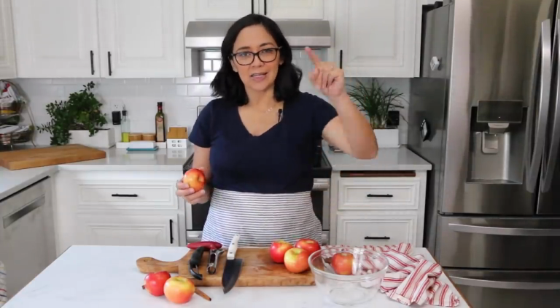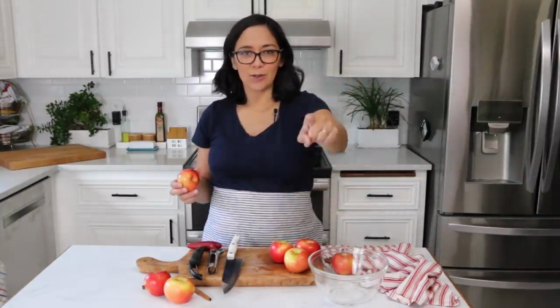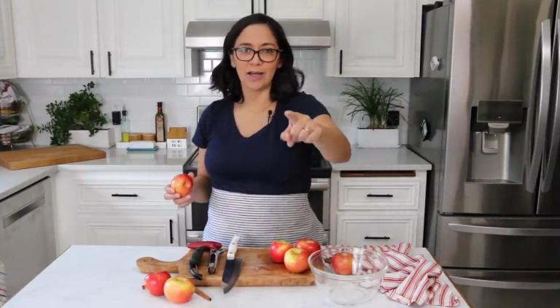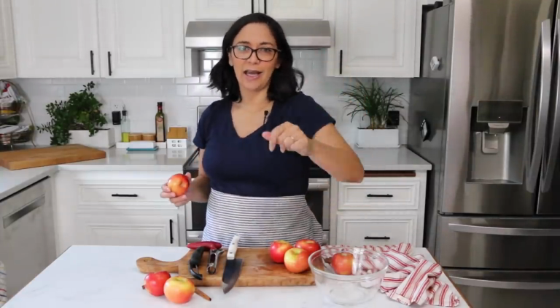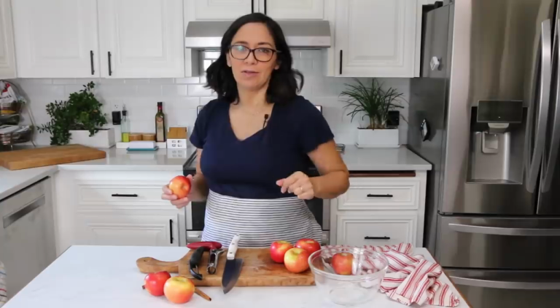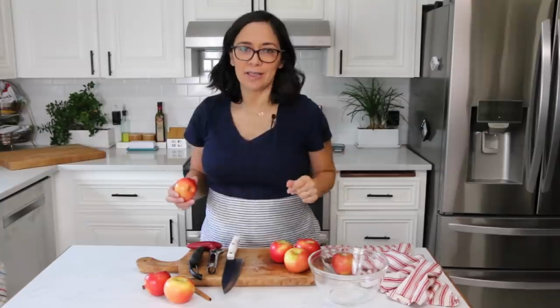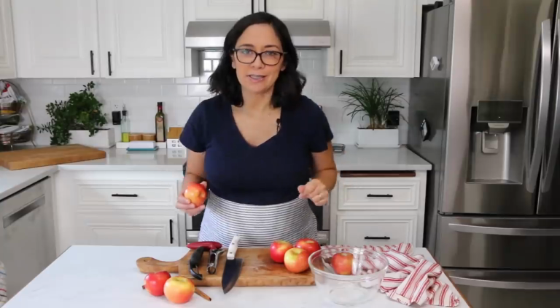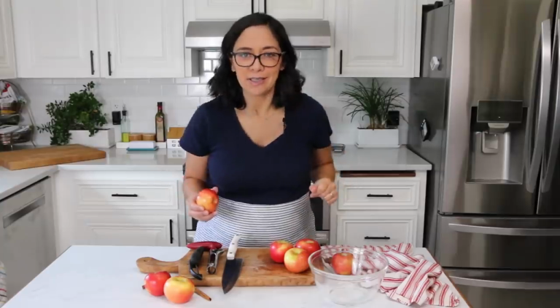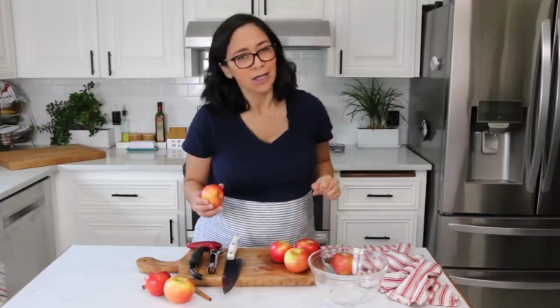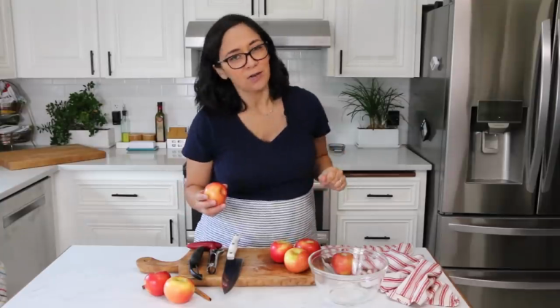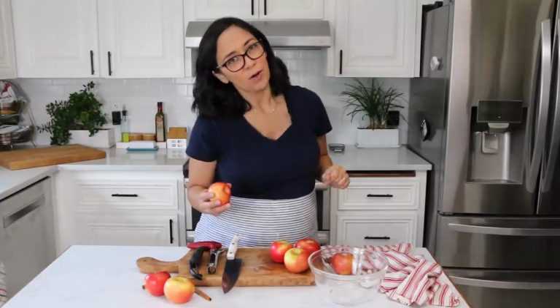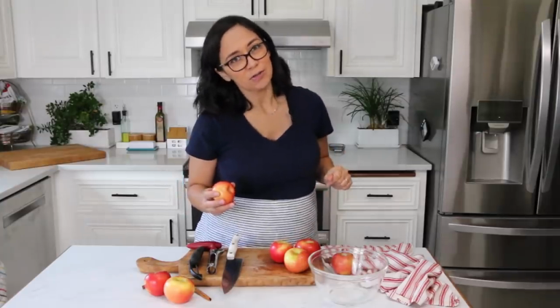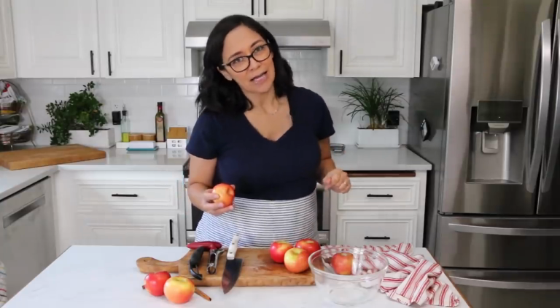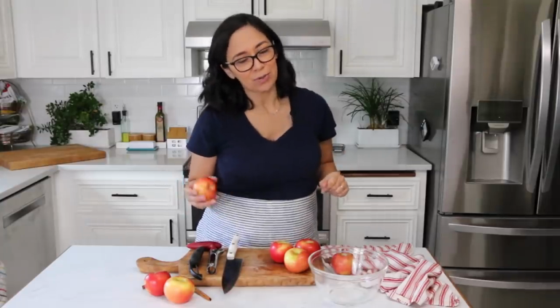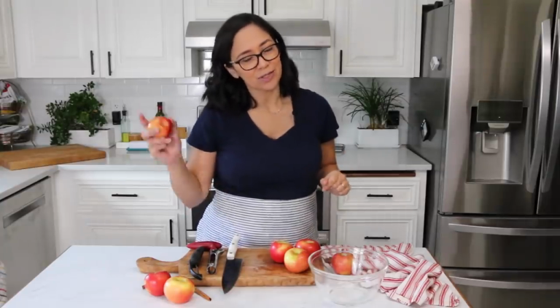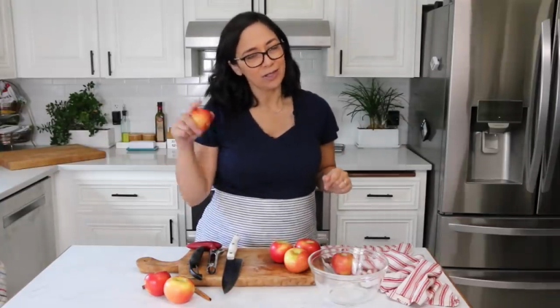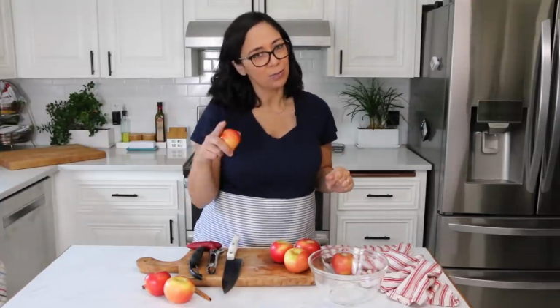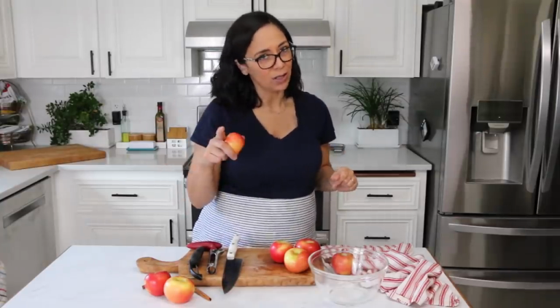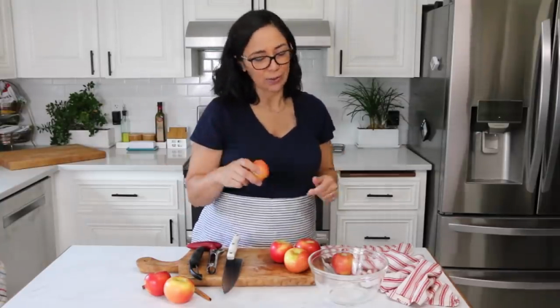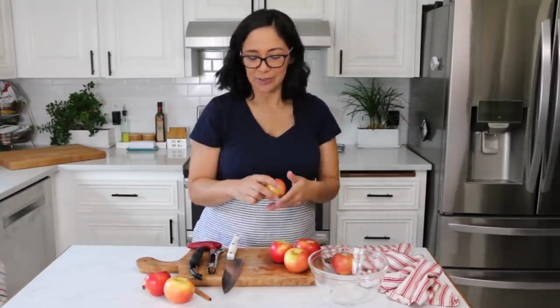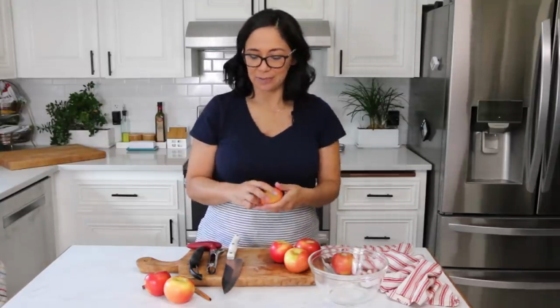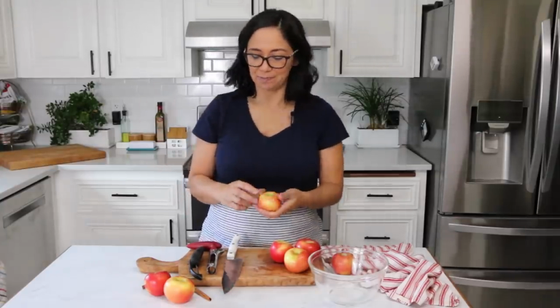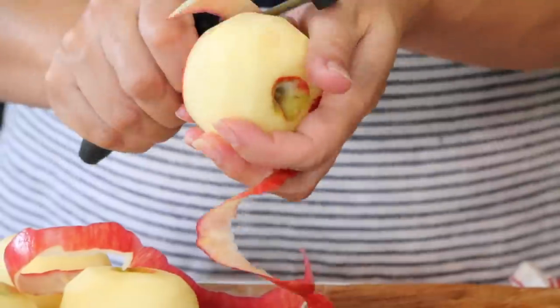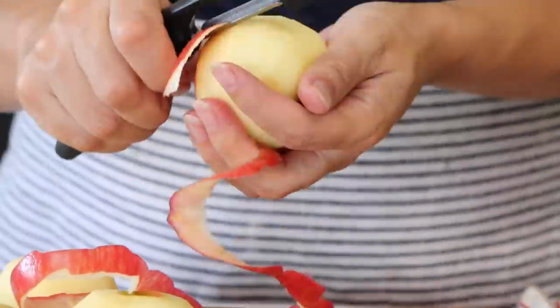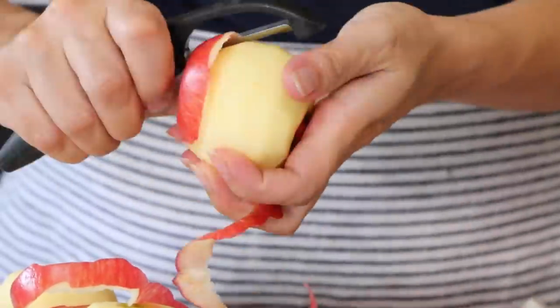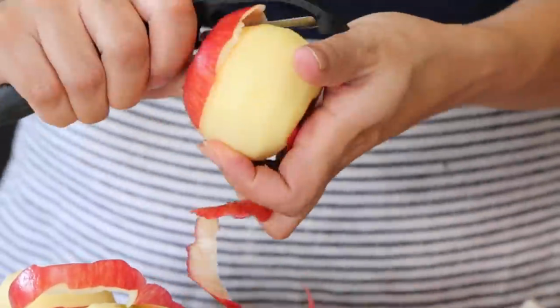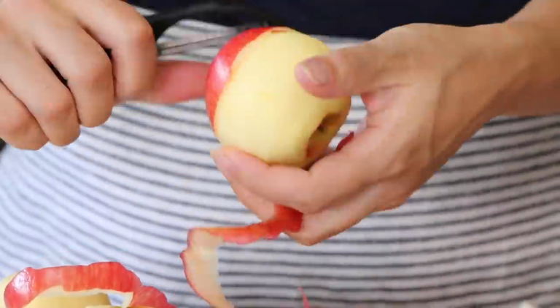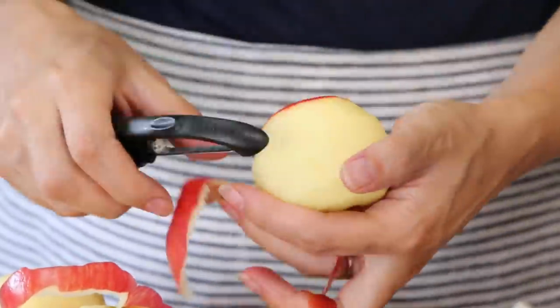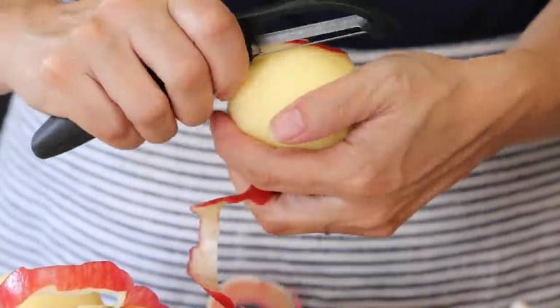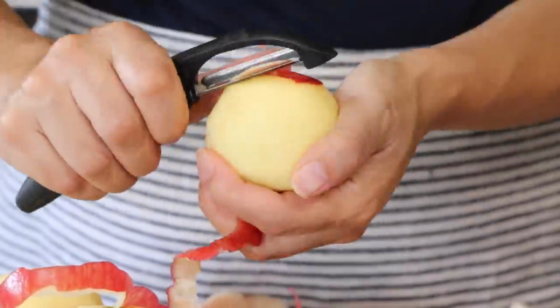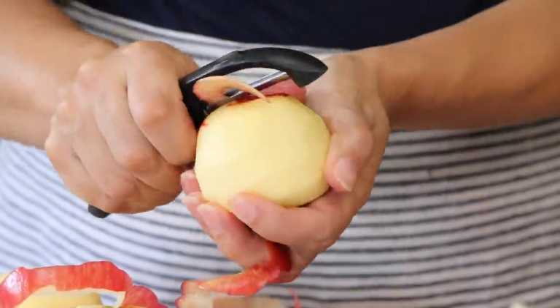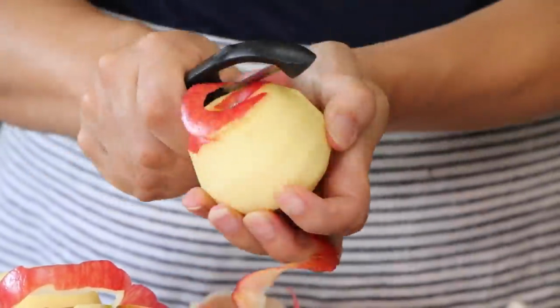I have a list of all those apples on the blog post. Step one: peel those apples.